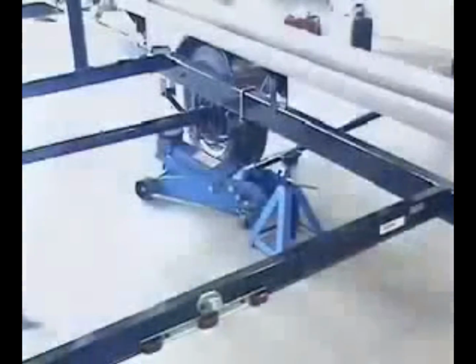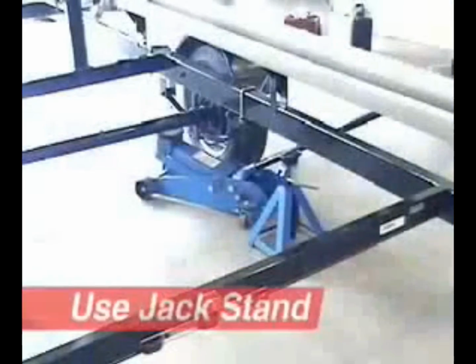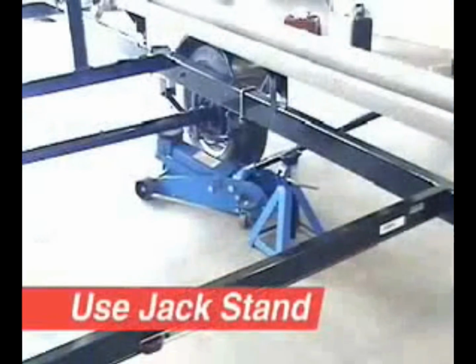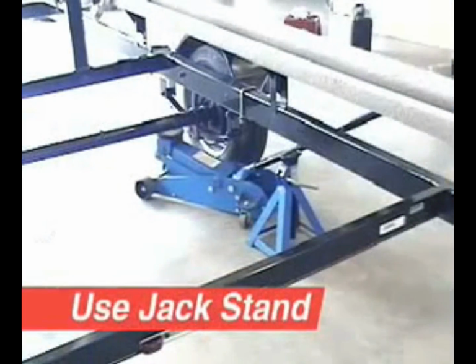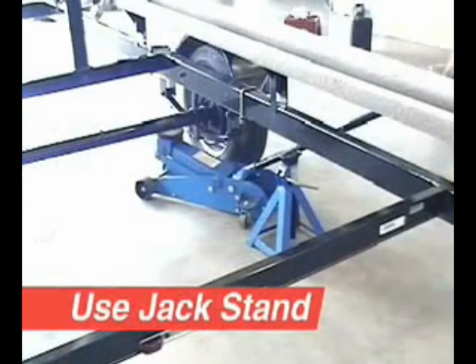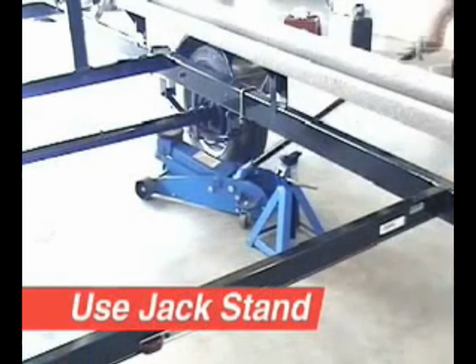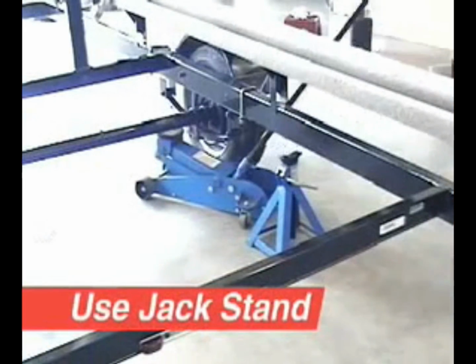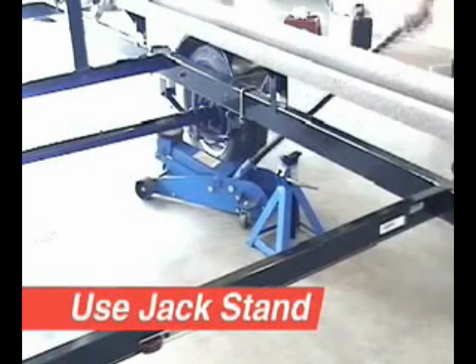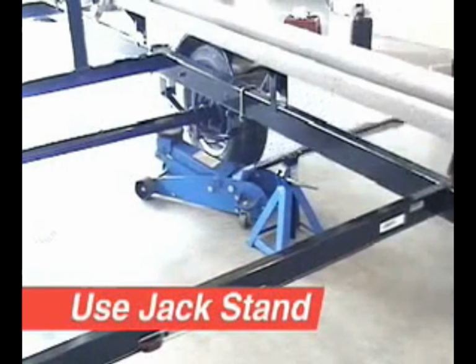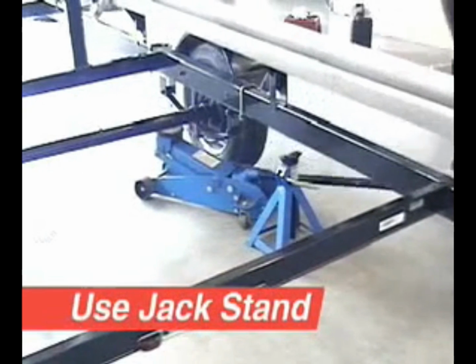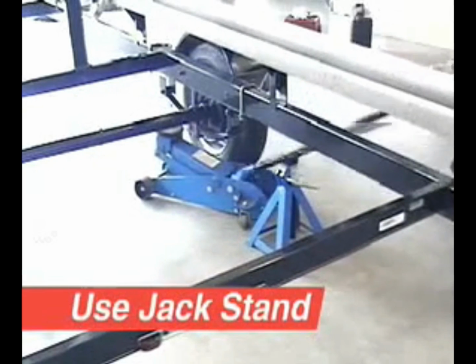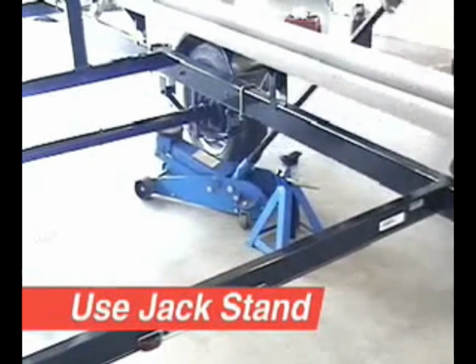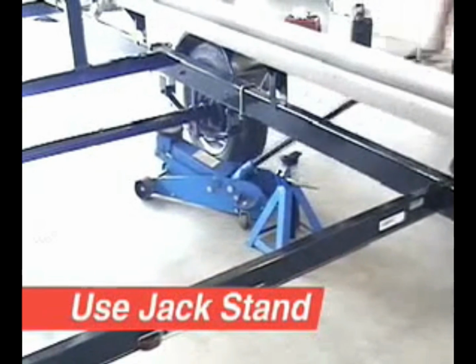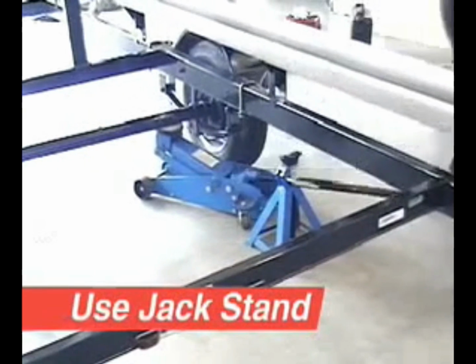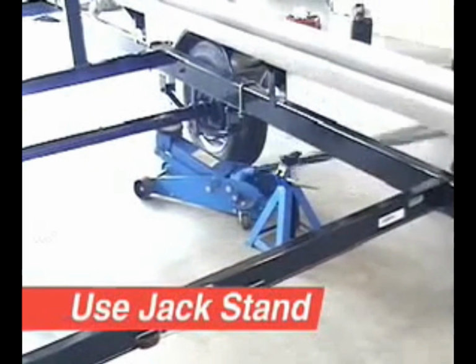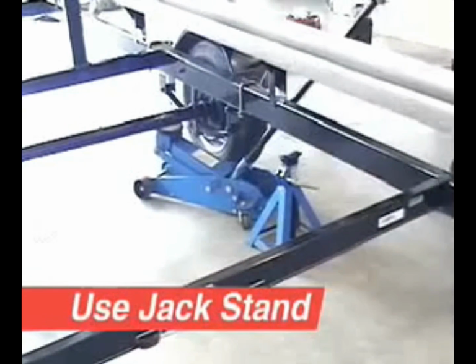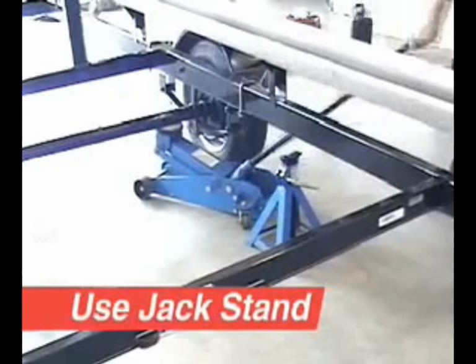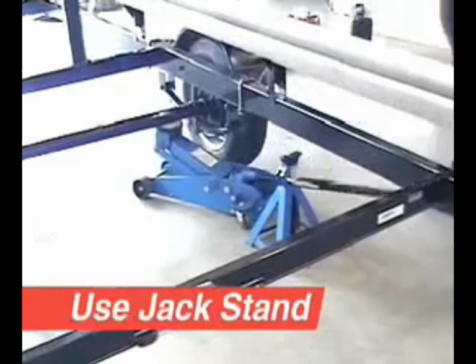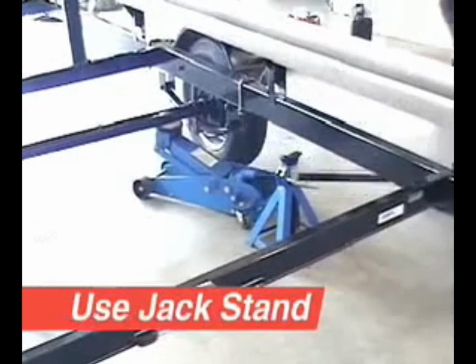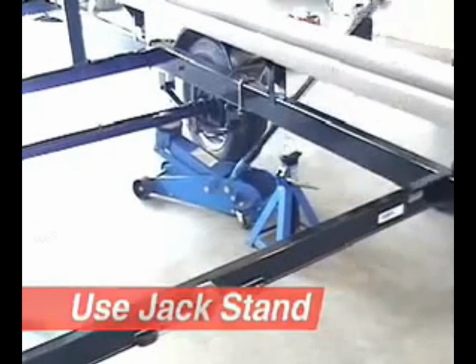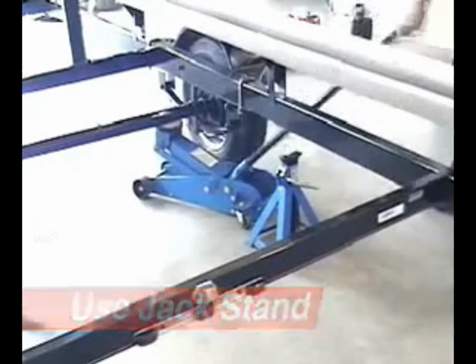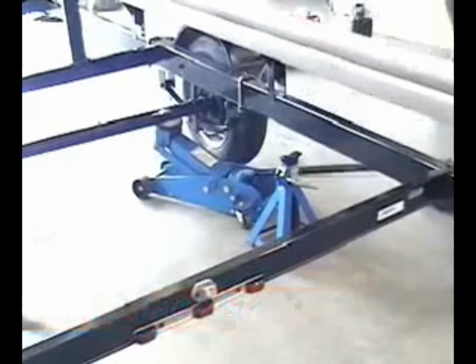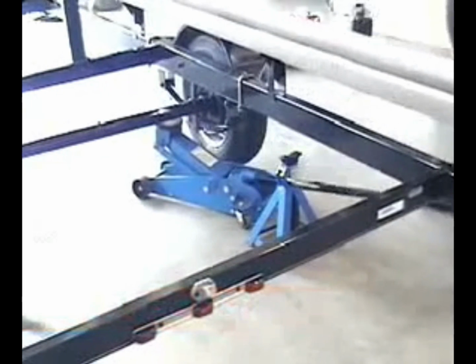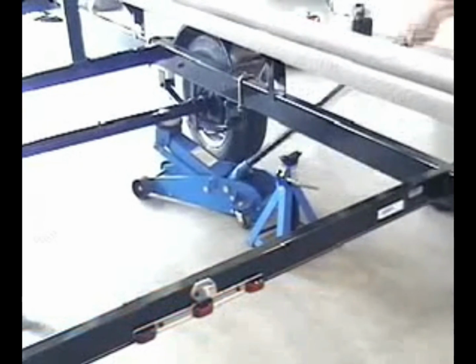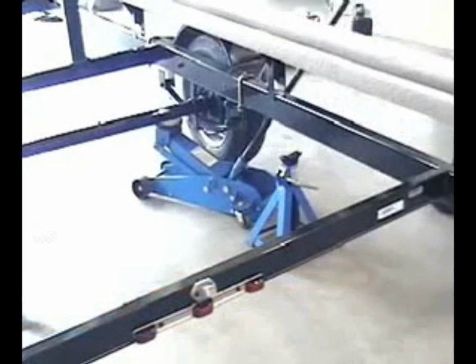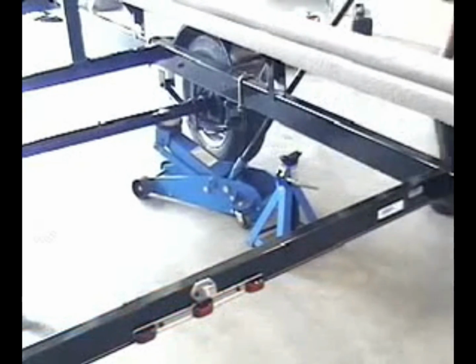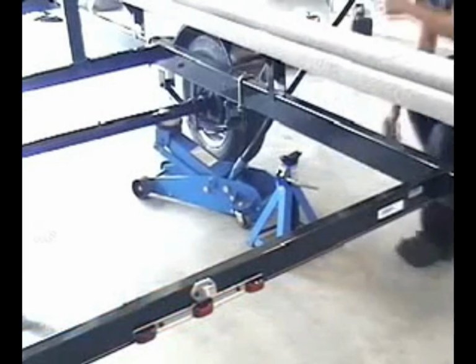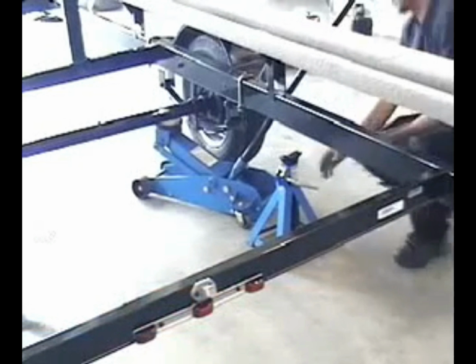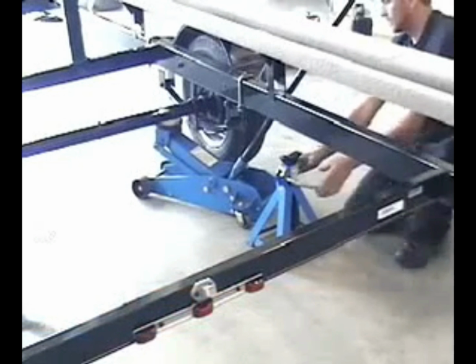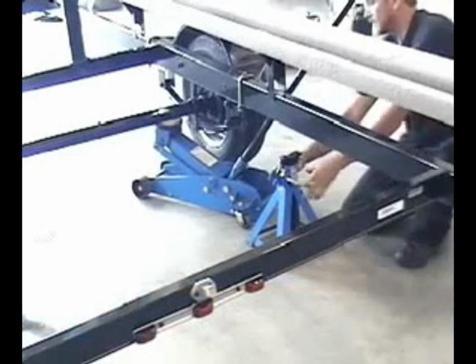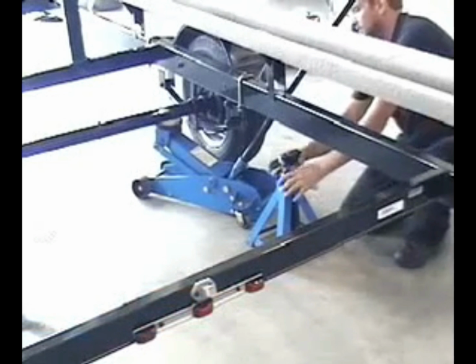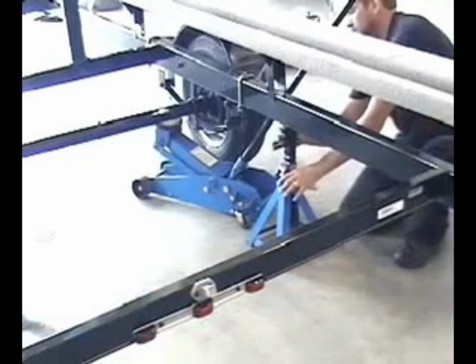Lift the trailer with a jack until there is sufficient clearance for the wheel and tire to turn freely. Place a jack stand under the frame behind the wheel.